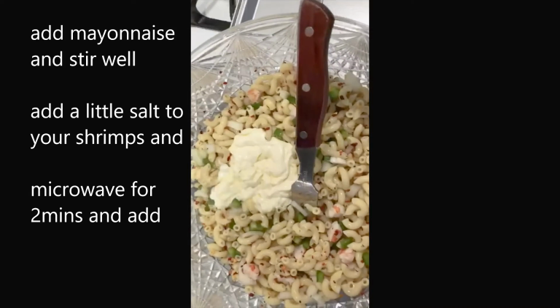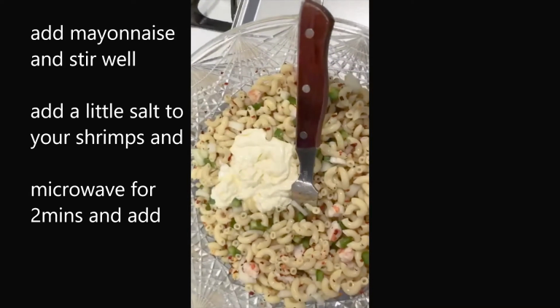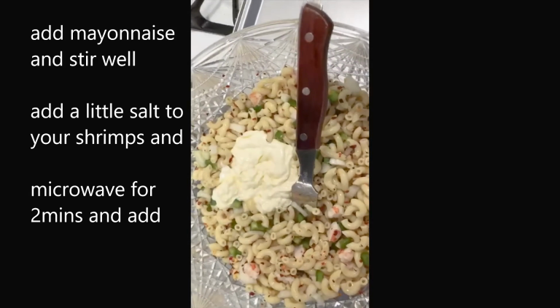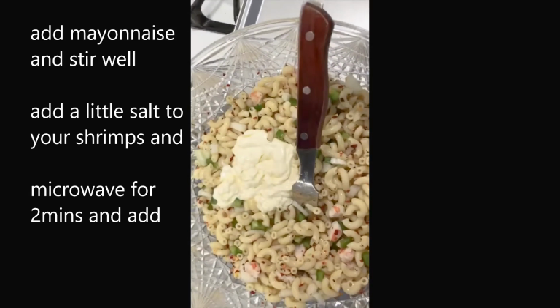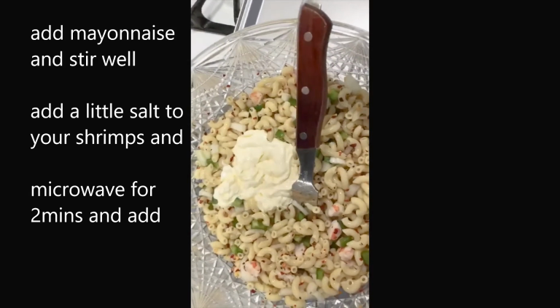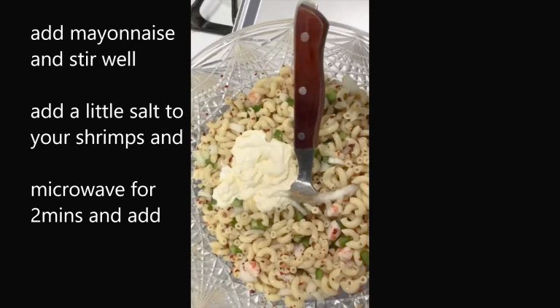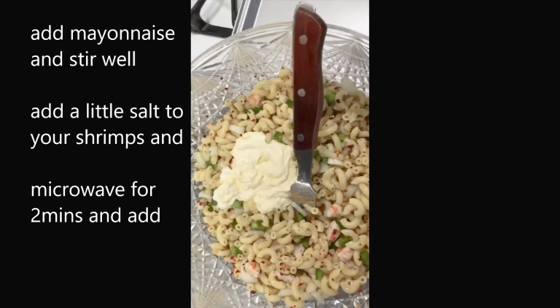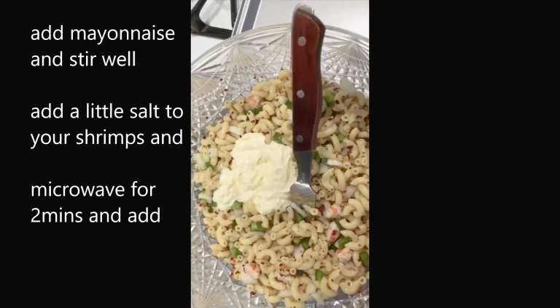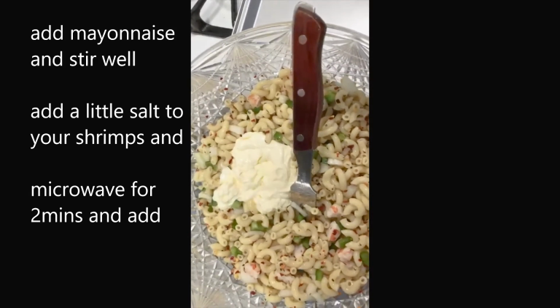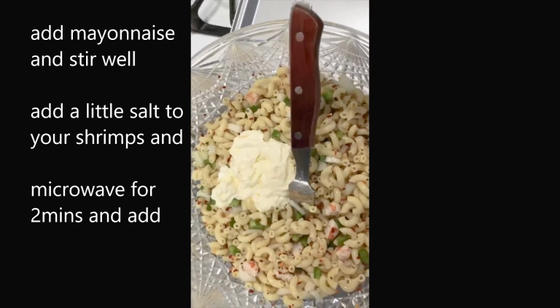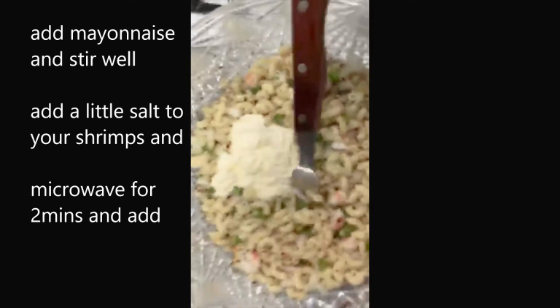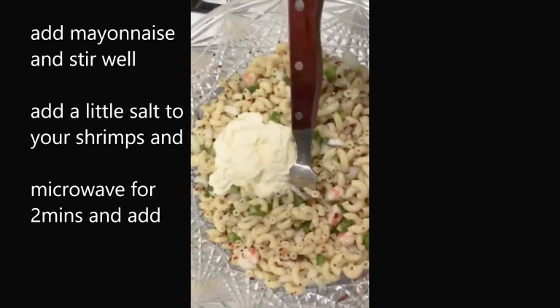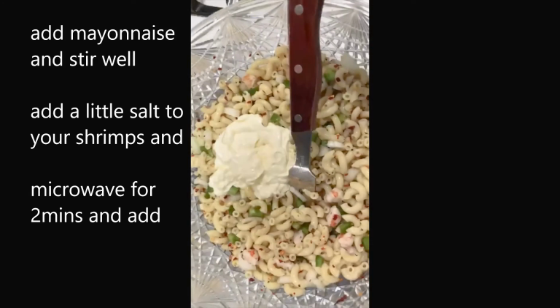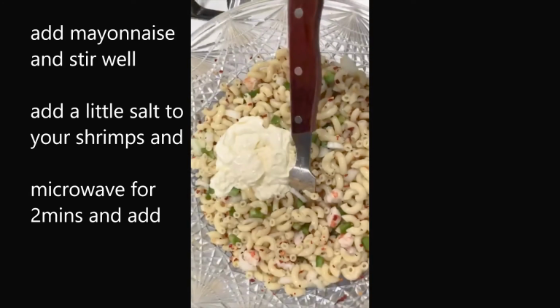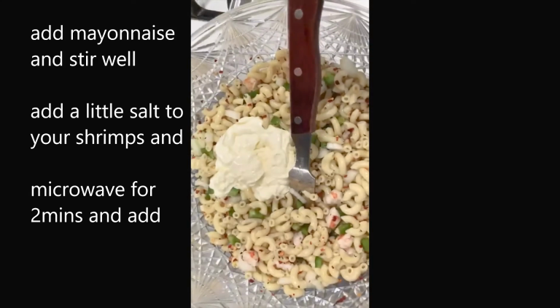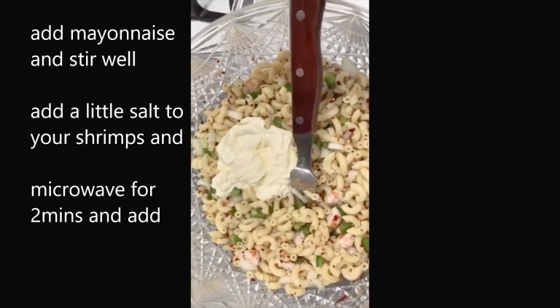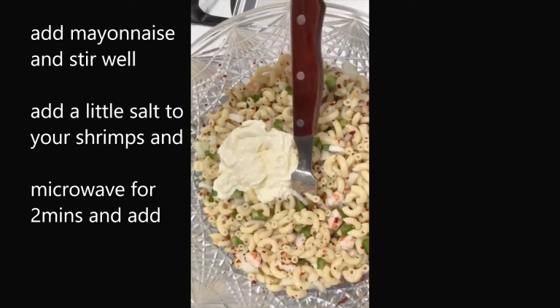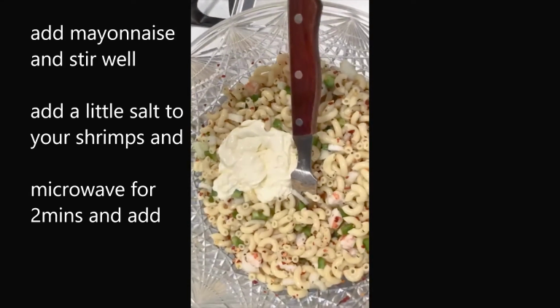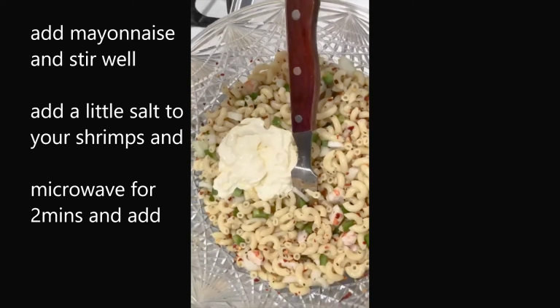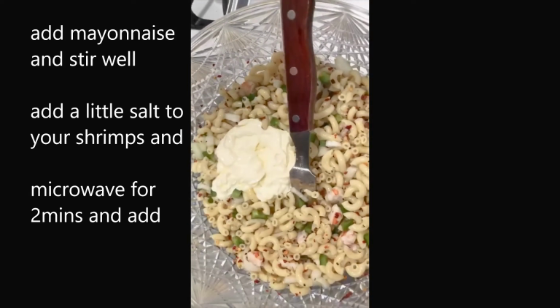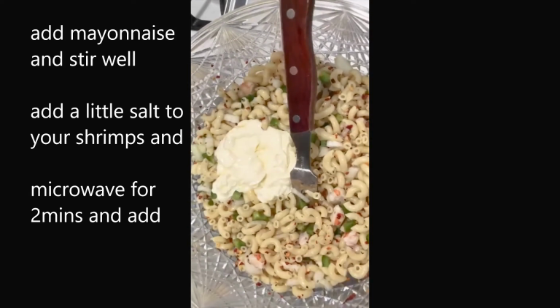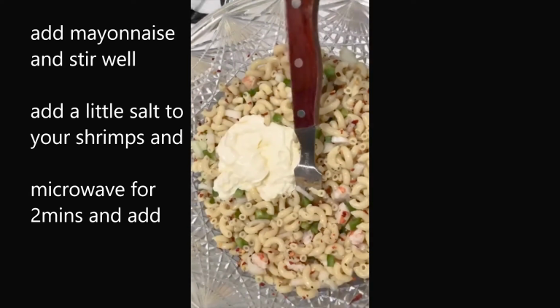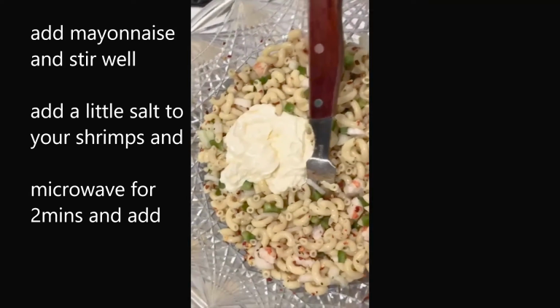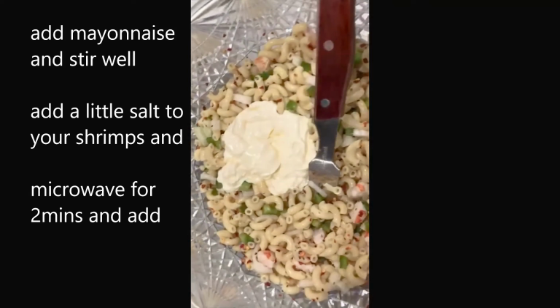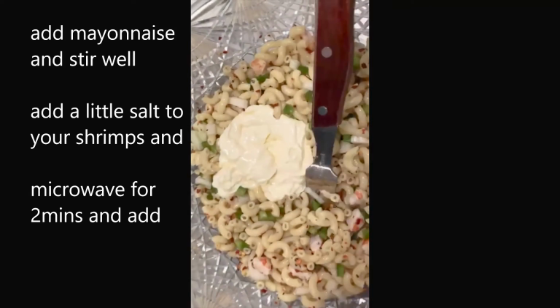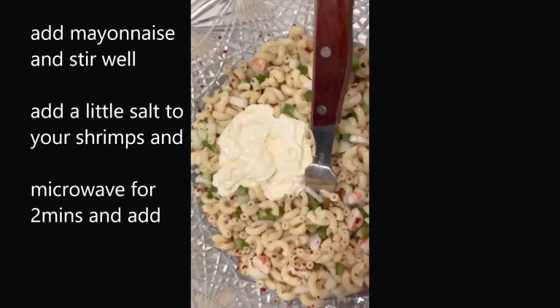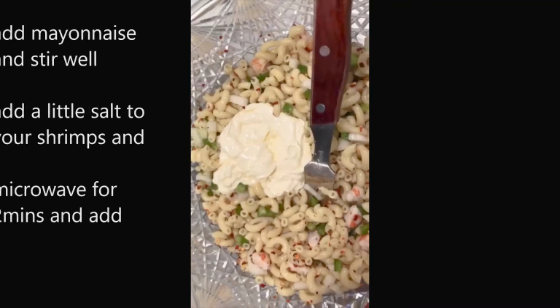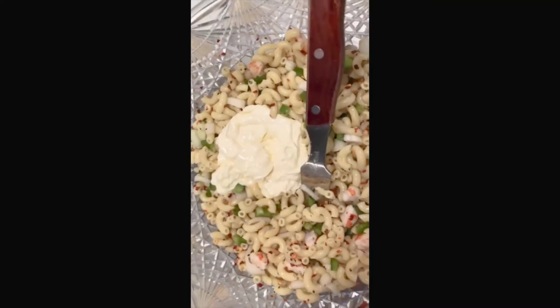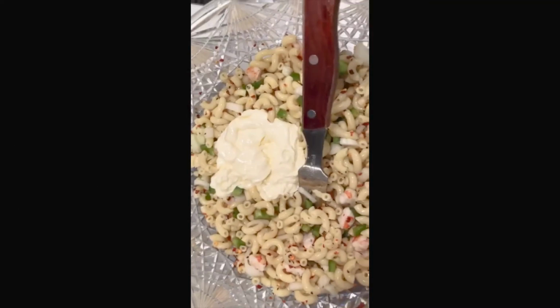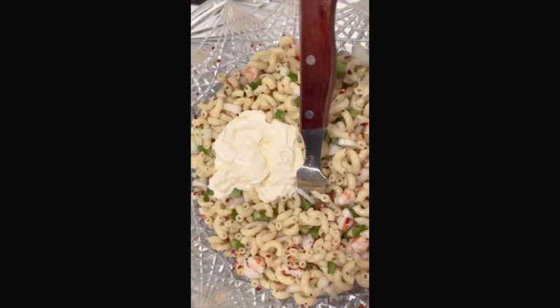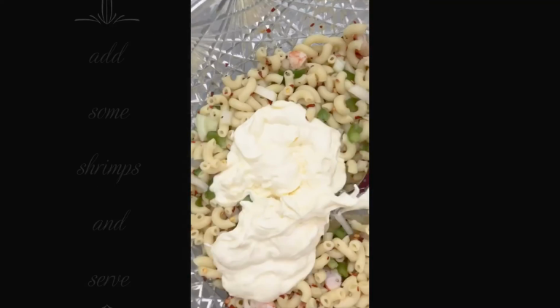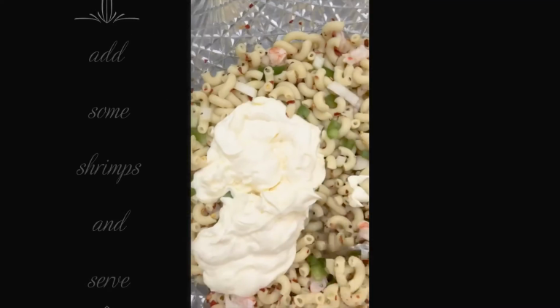Add your mayonnaise and continue stirring.